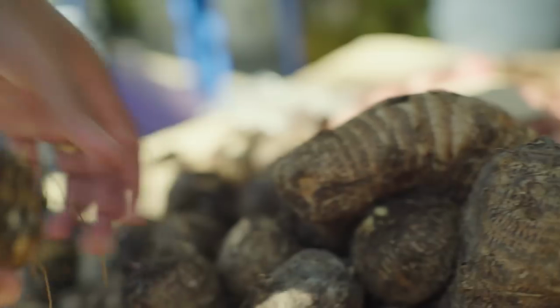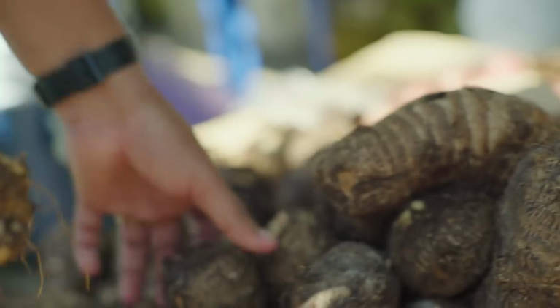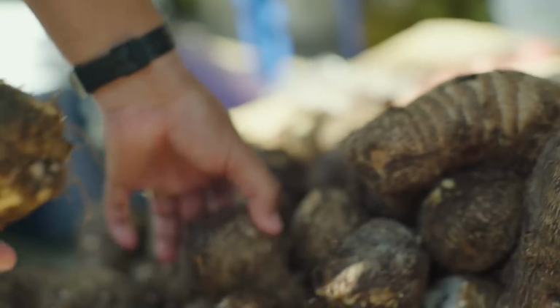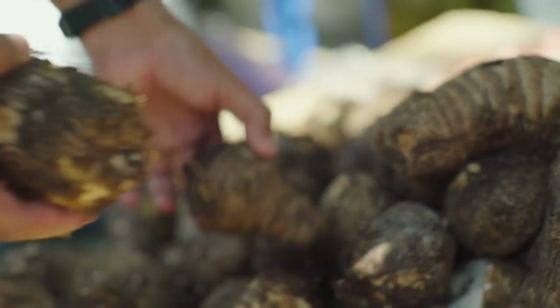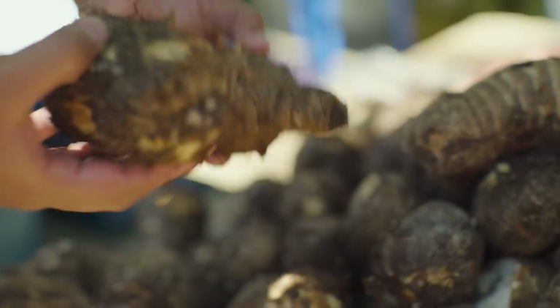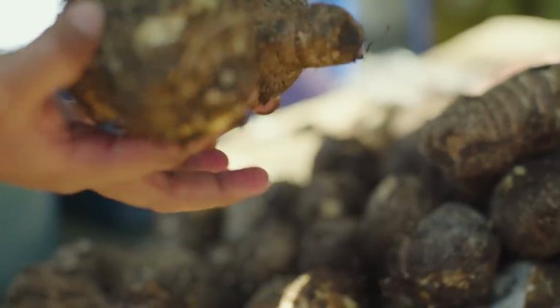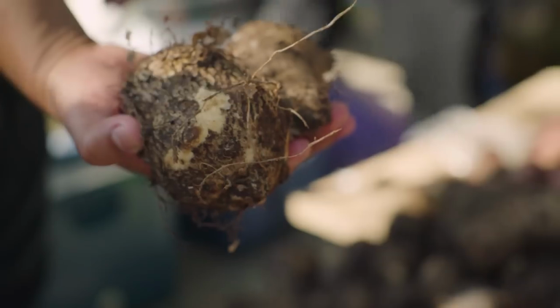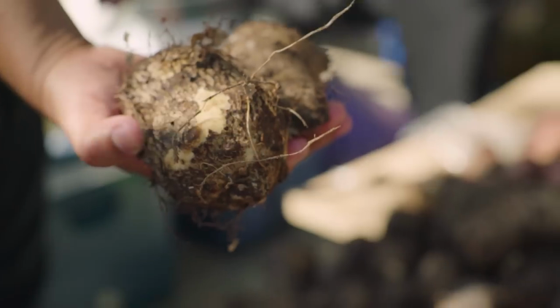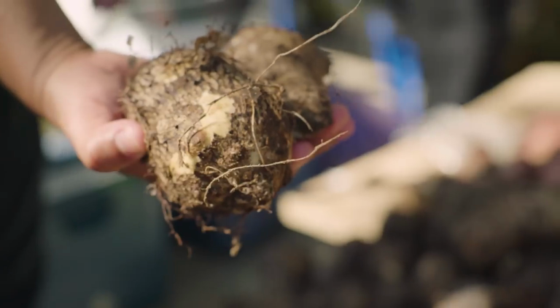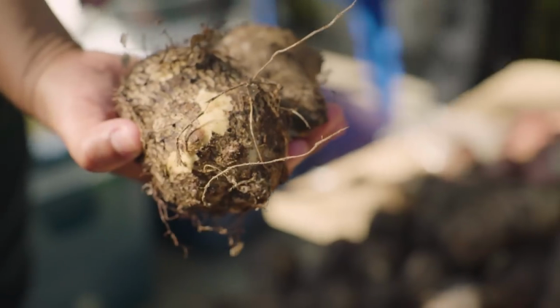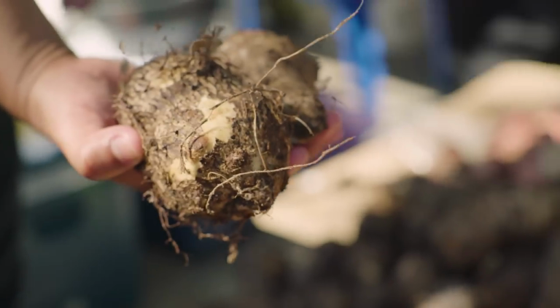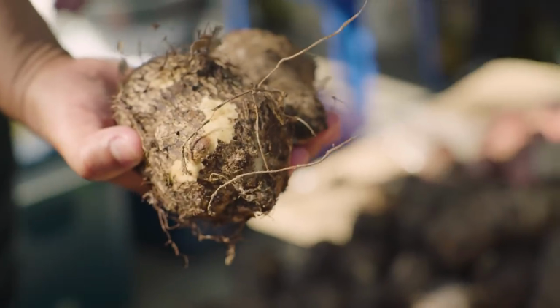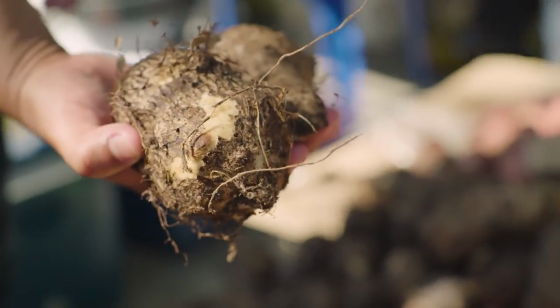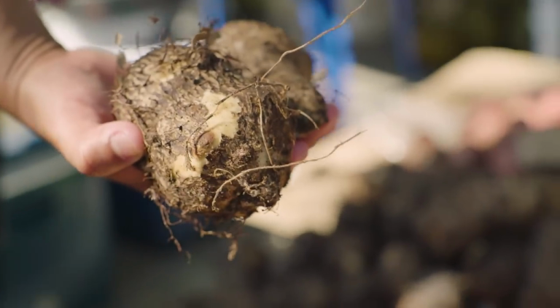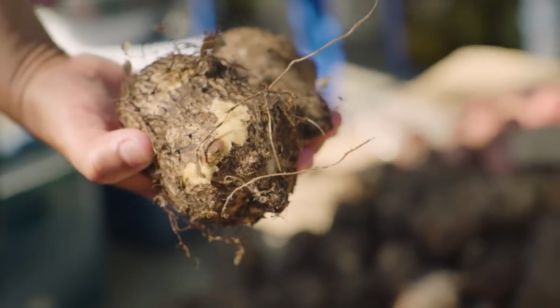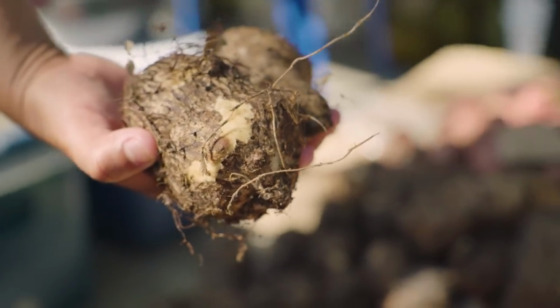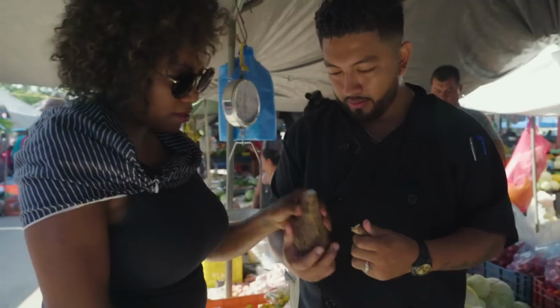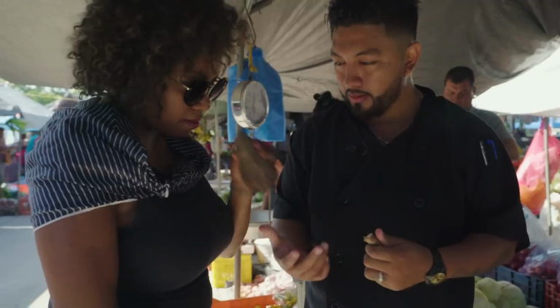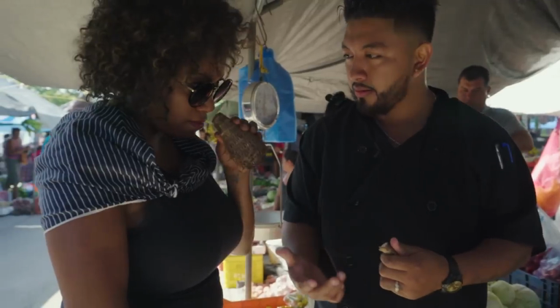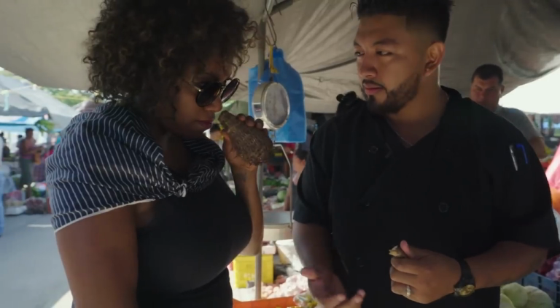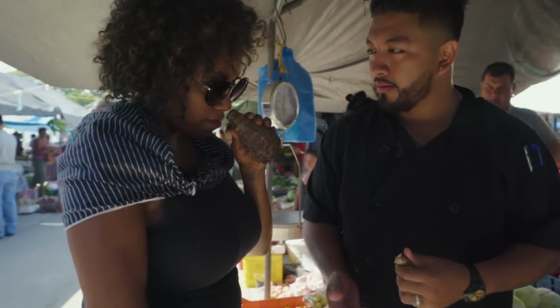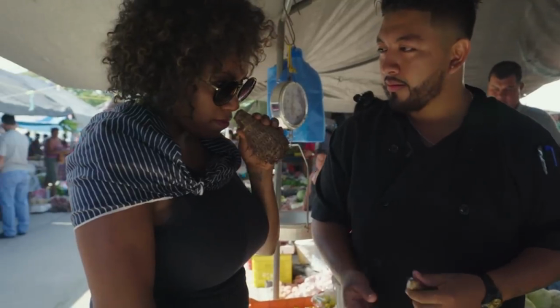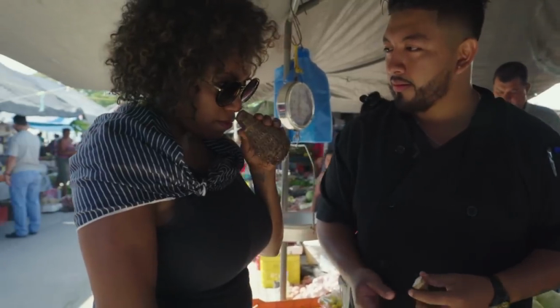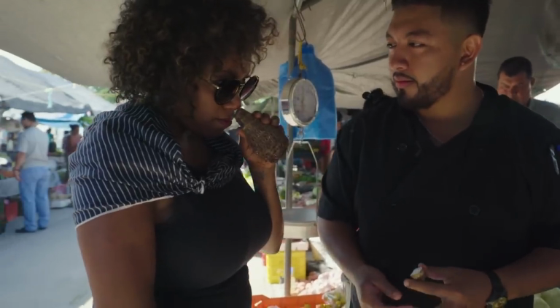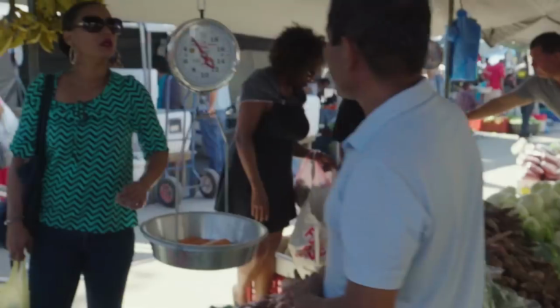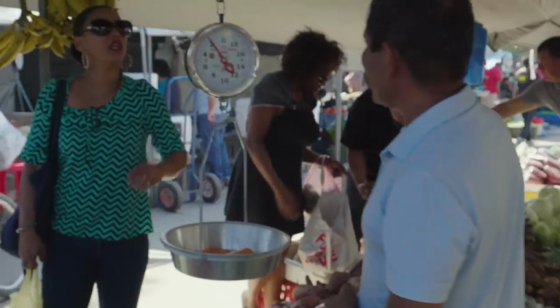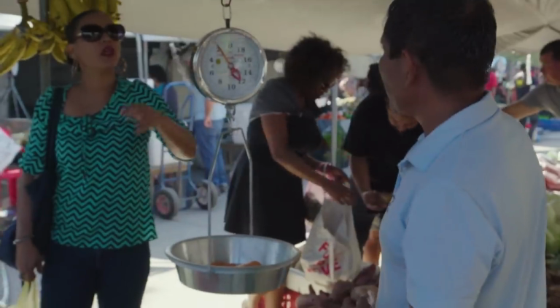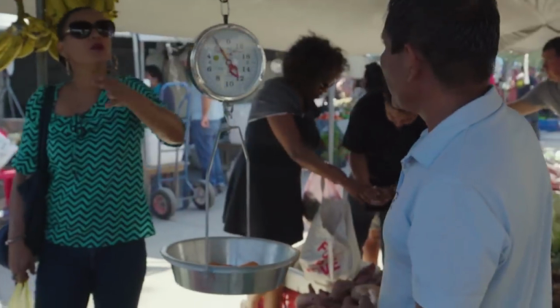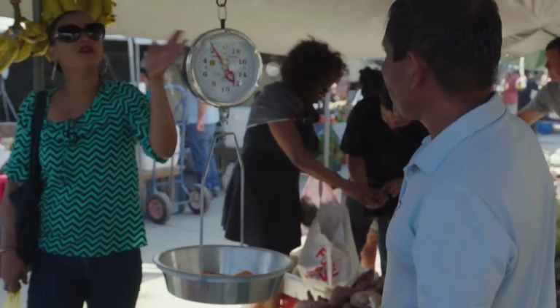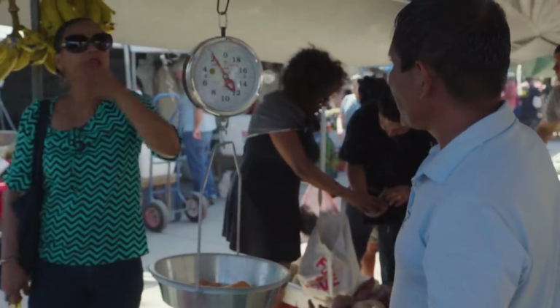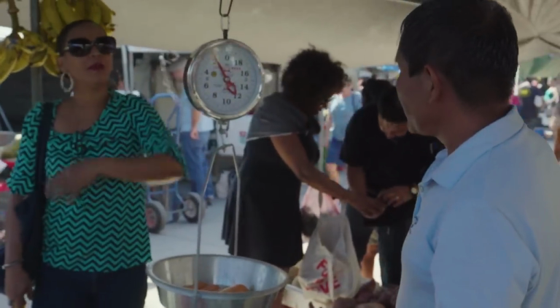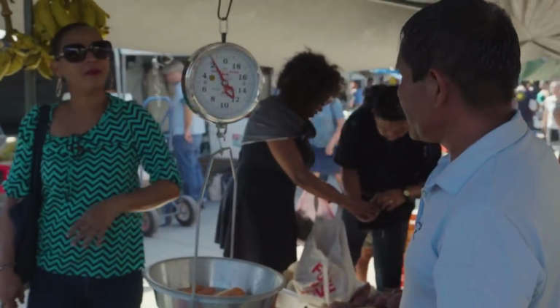This is a locally grown root called makal, similar to the cassava. Do you want to try them? Yes, let's do it.